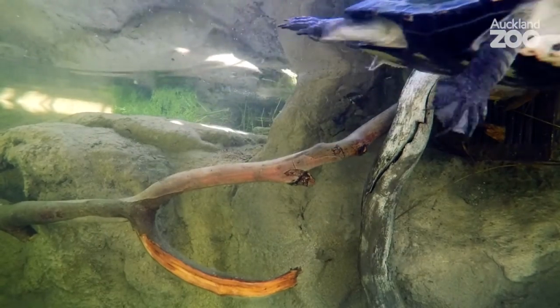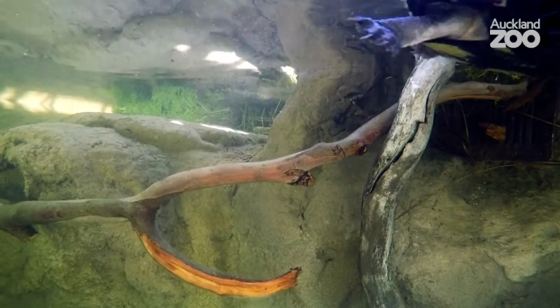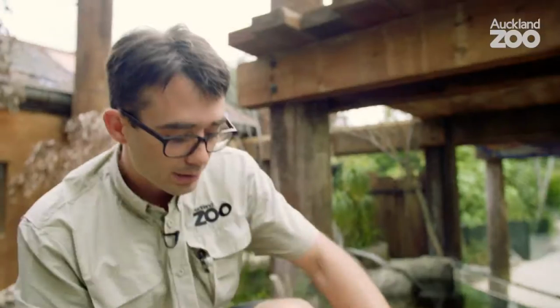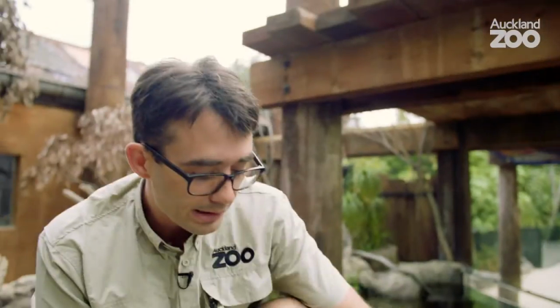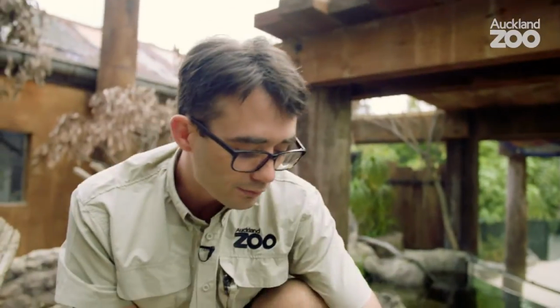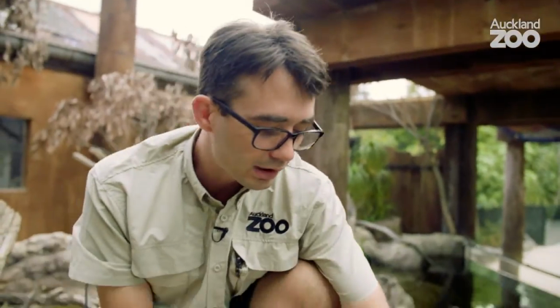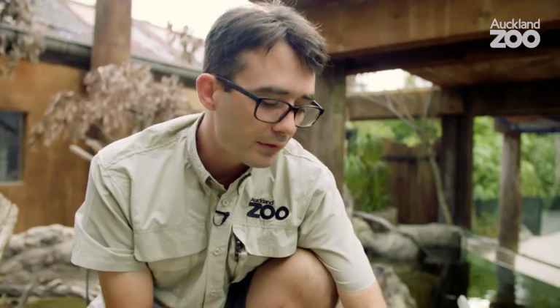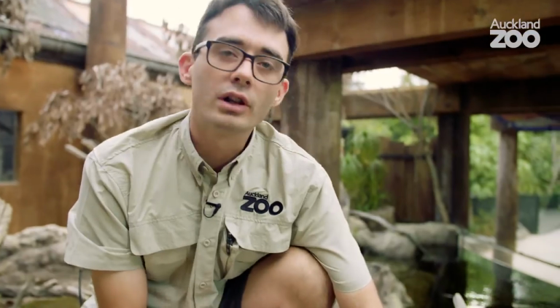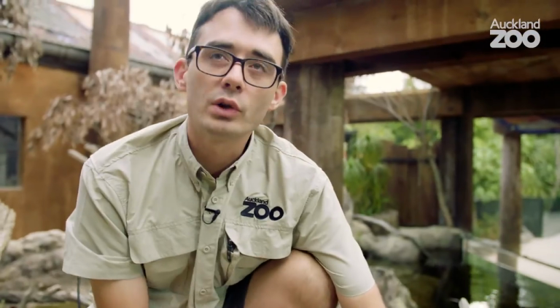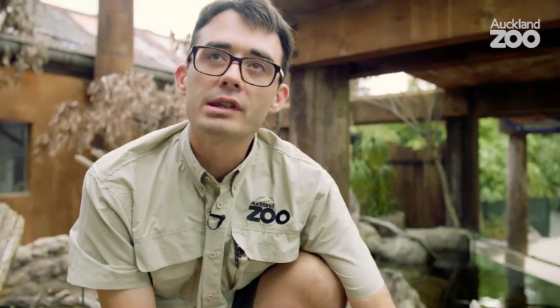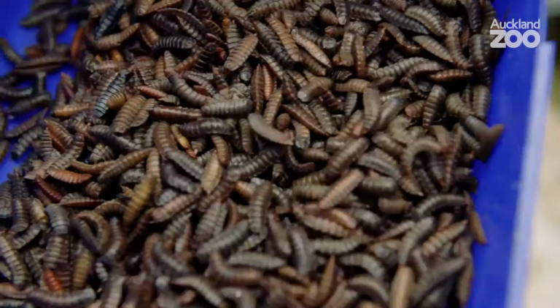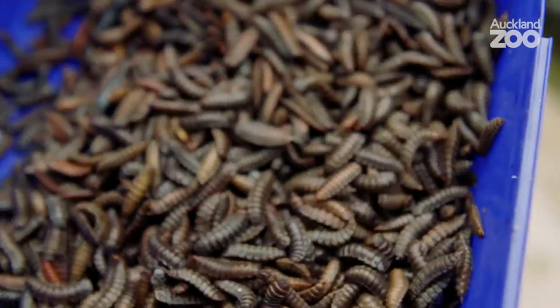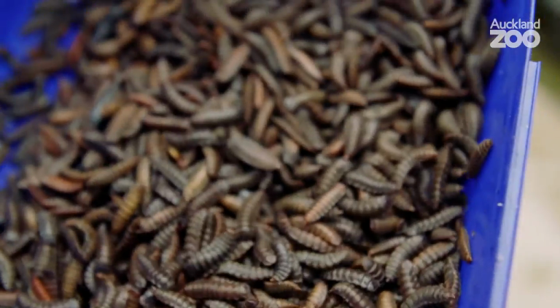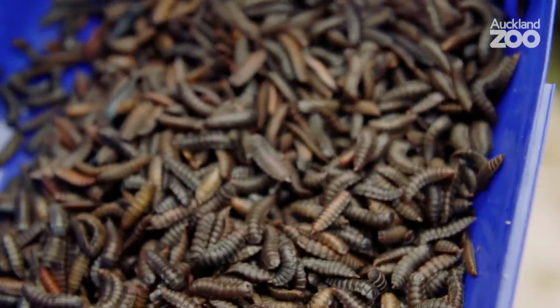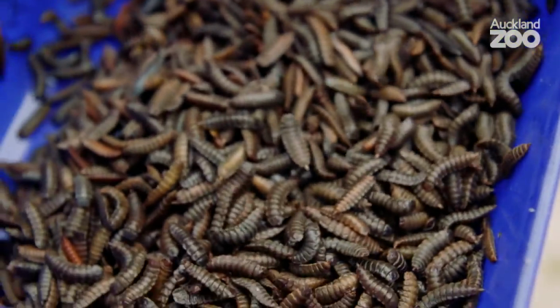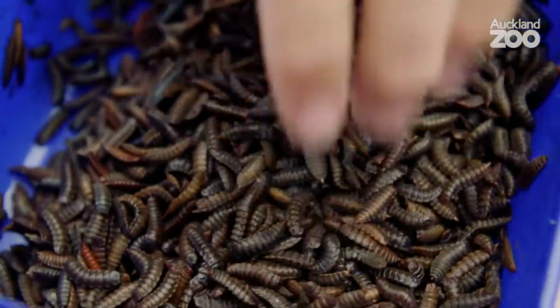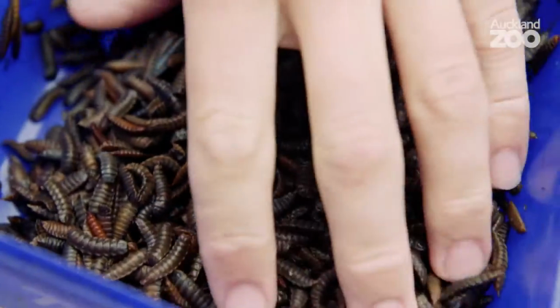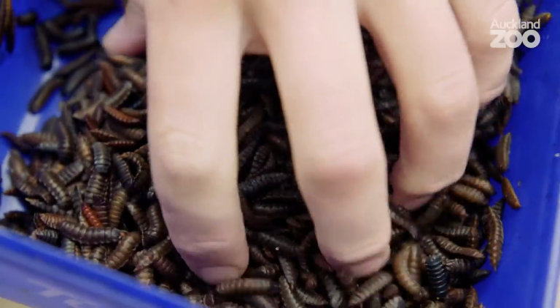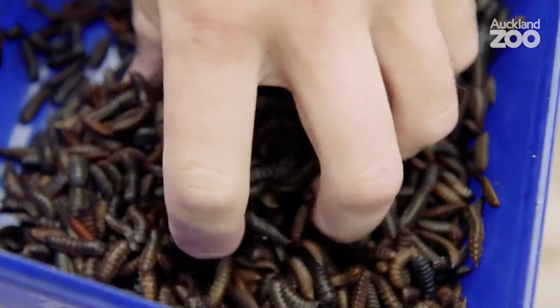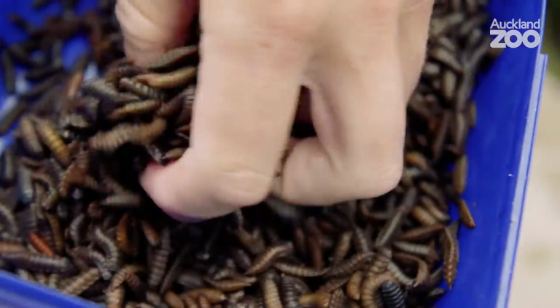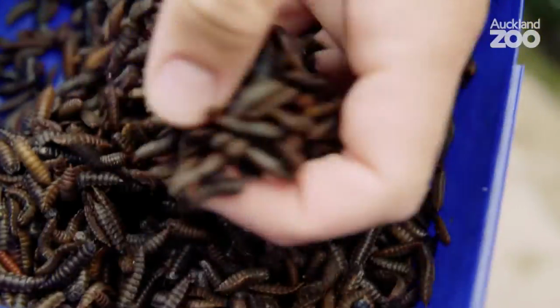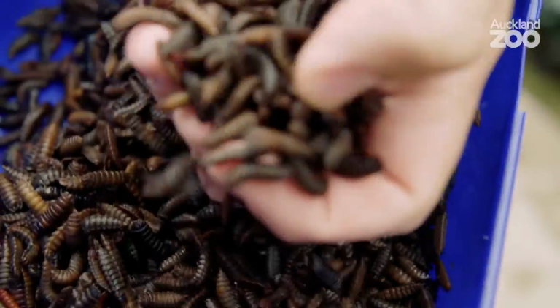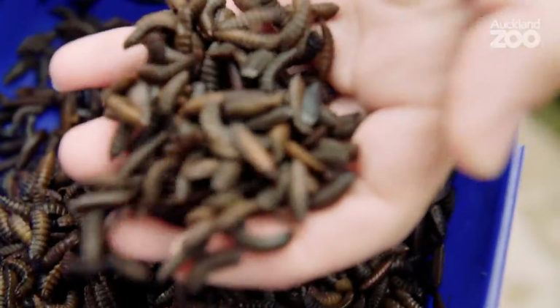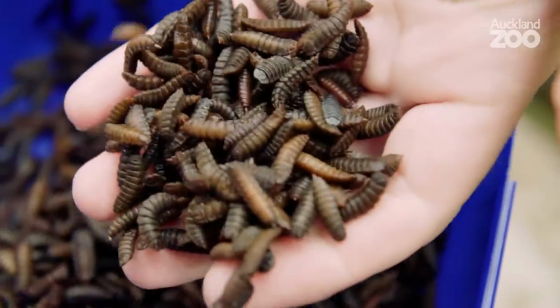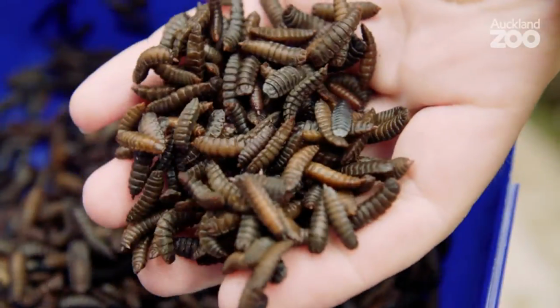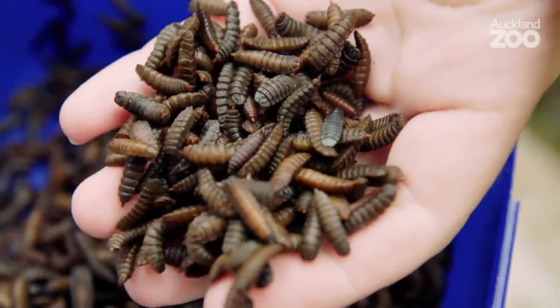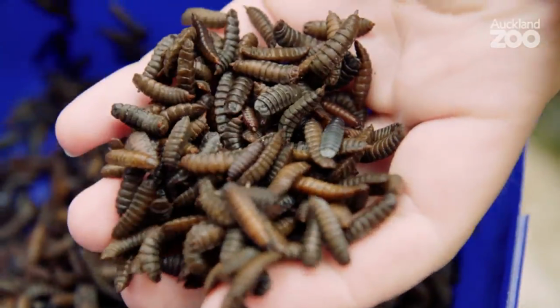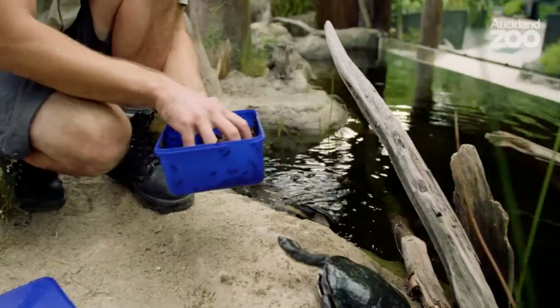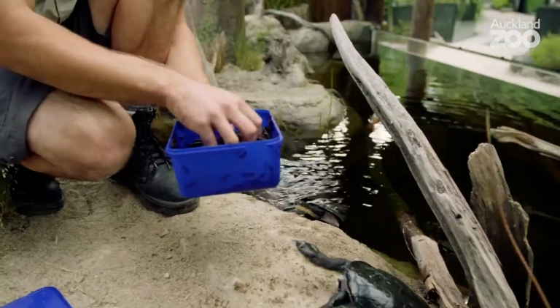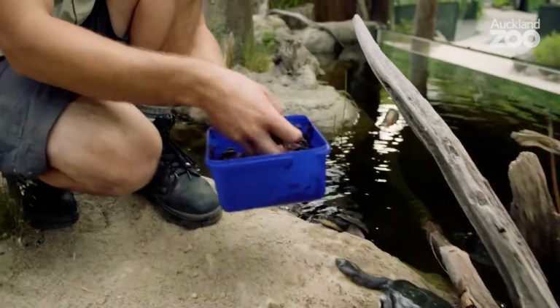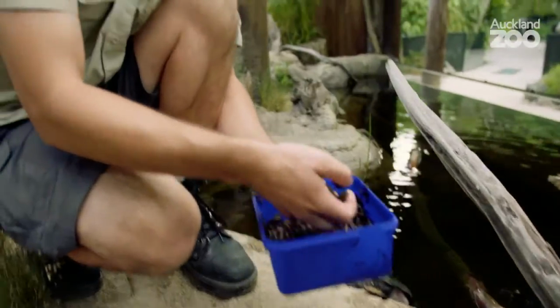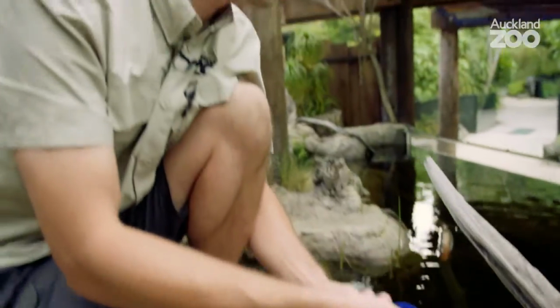We've got a bit of soldier fly larvae for our turtles here this morning. It's a really good food — high in protein and calcium, so good turtle food.